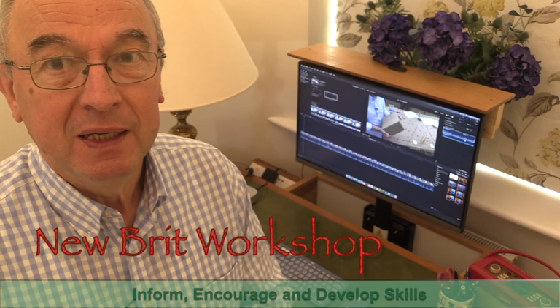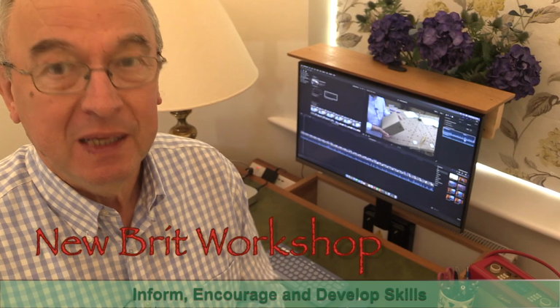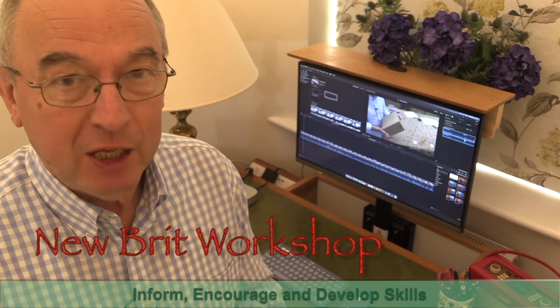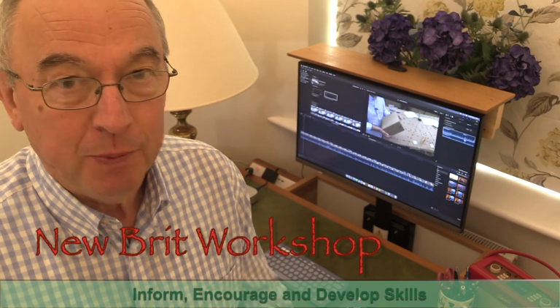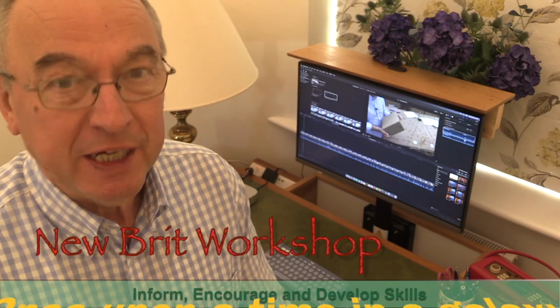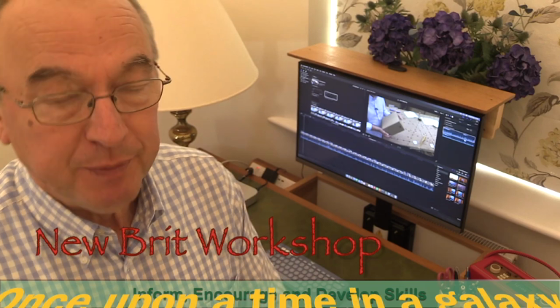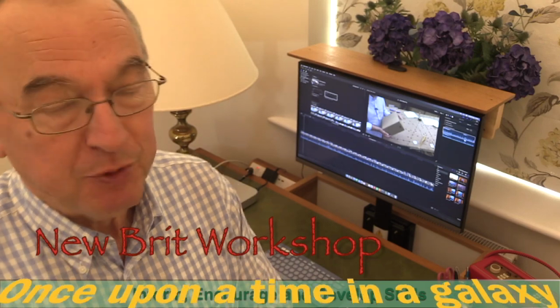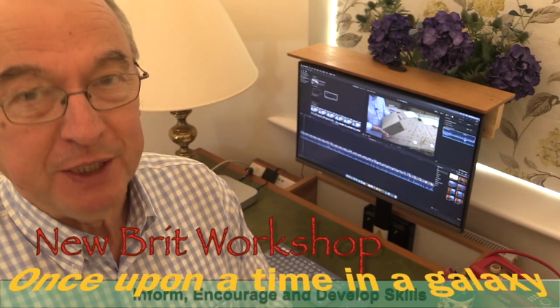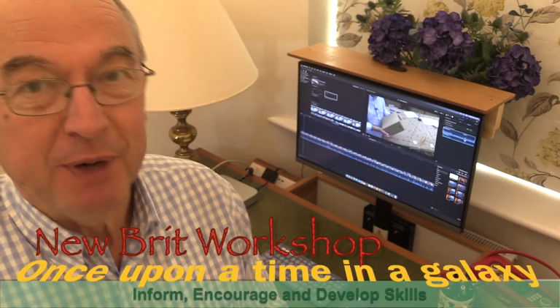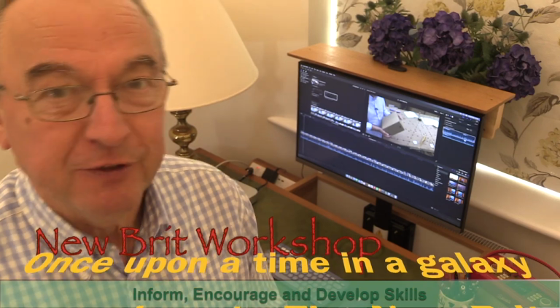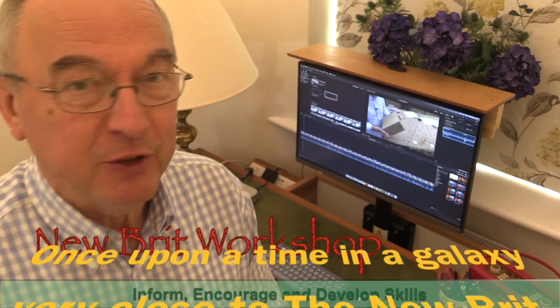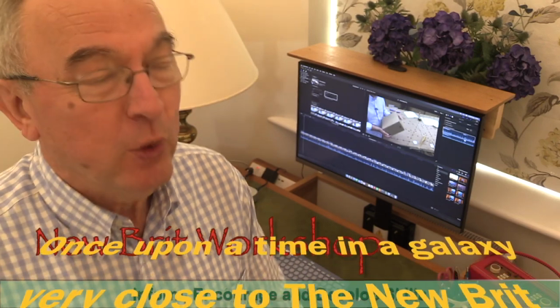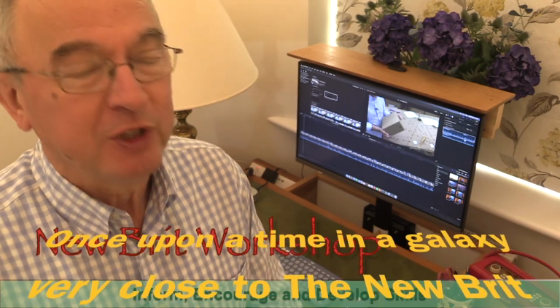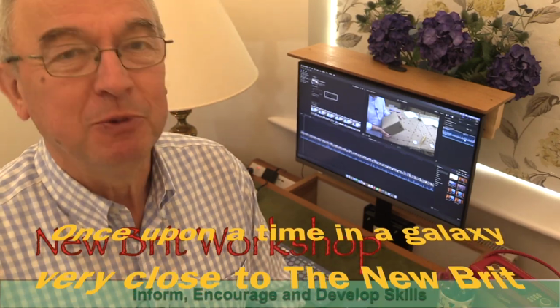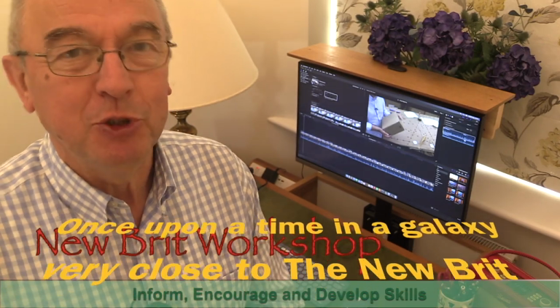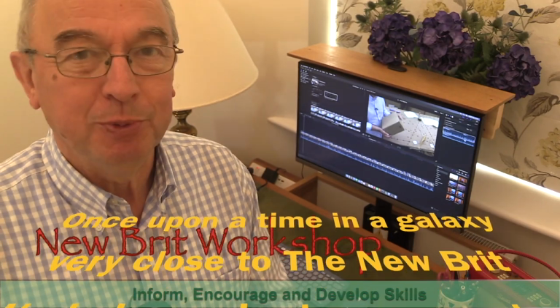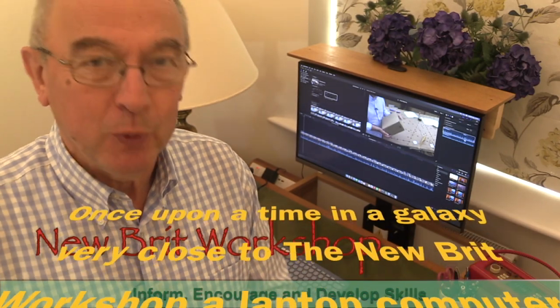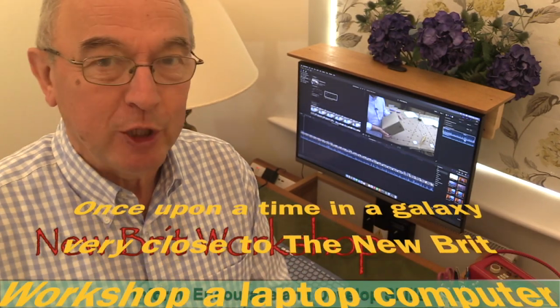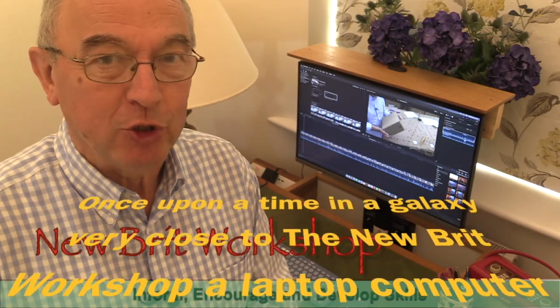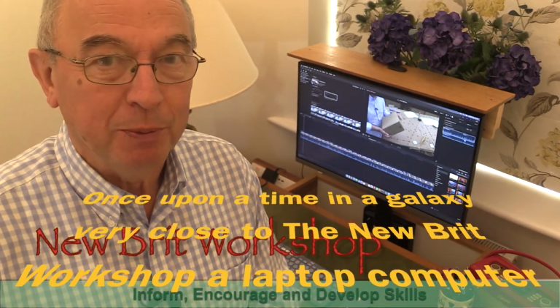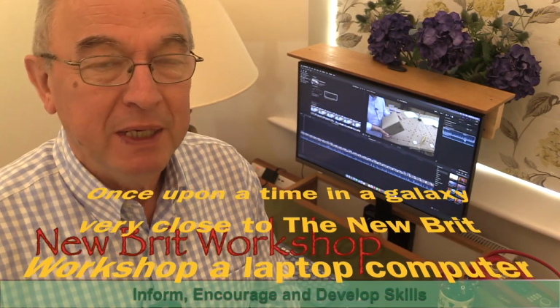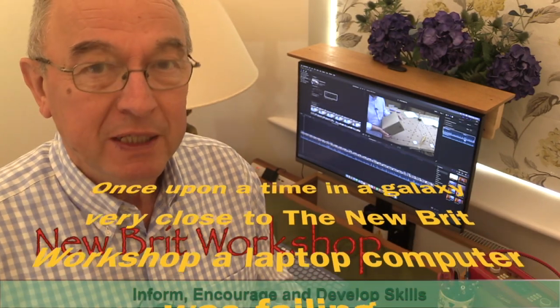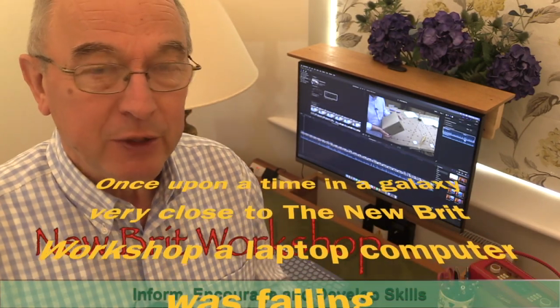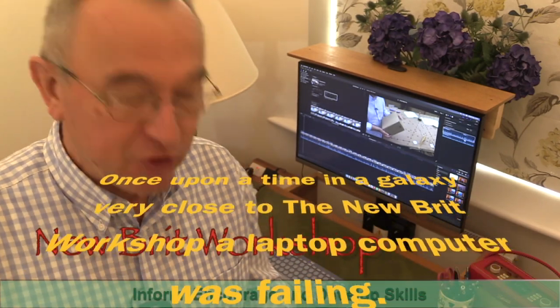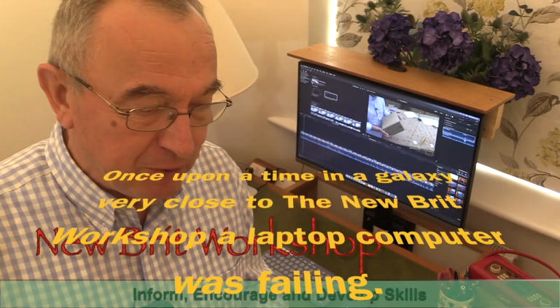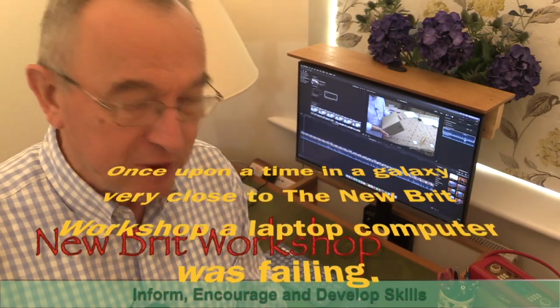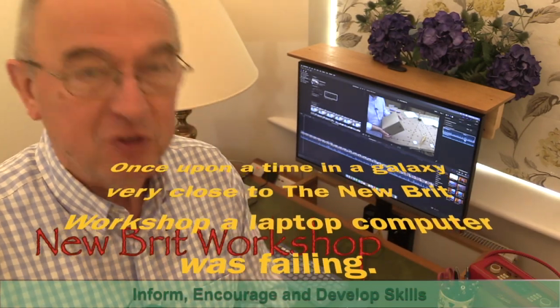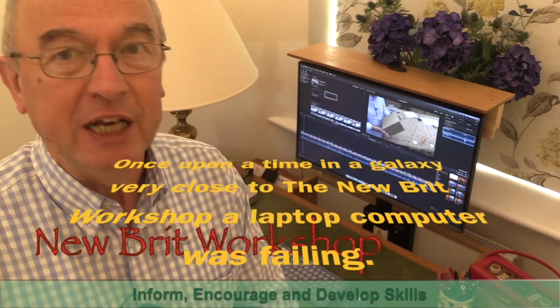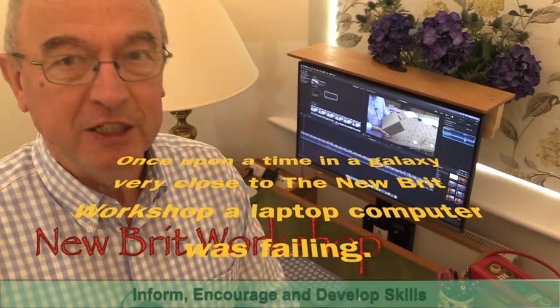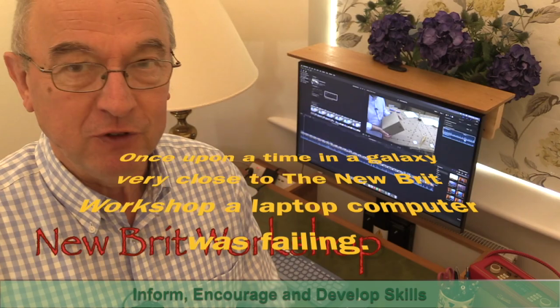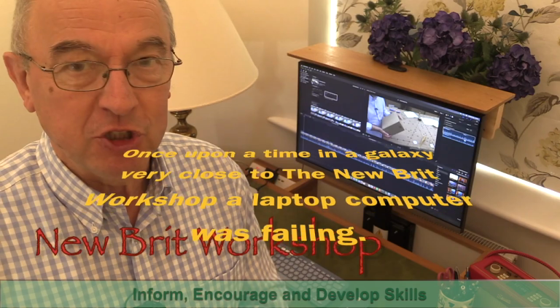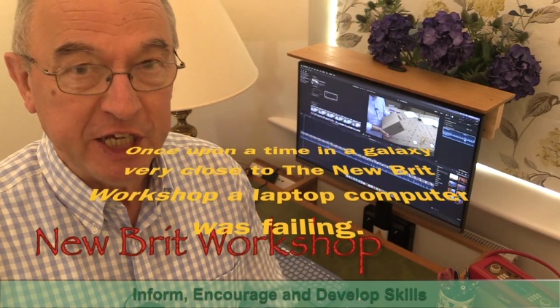Hello, my name is Peter Parfit and welcome to Newbrick Workshop. It's something slightly different today.